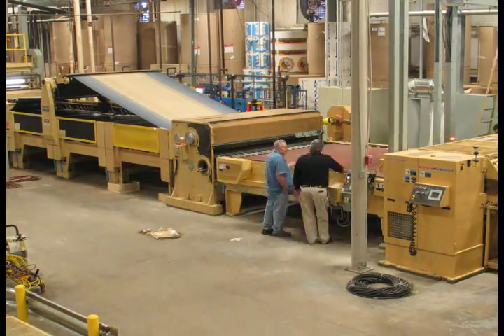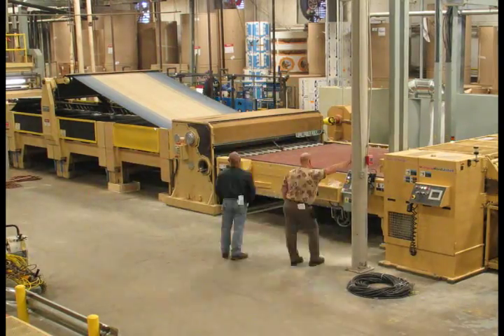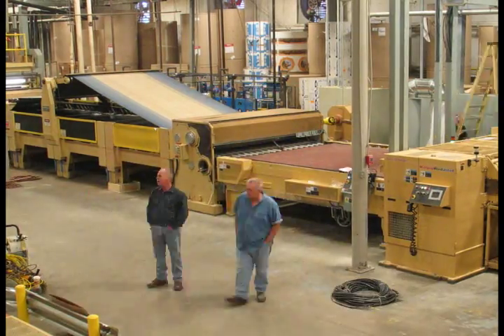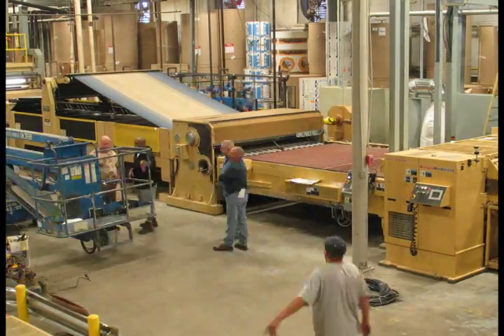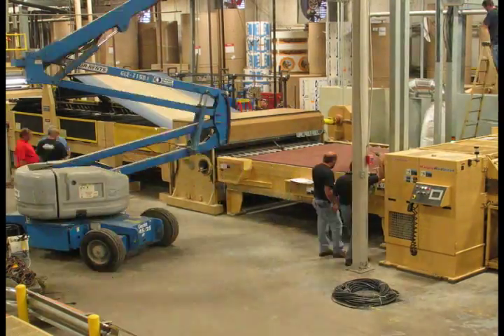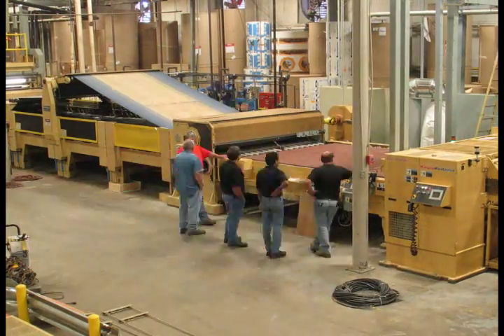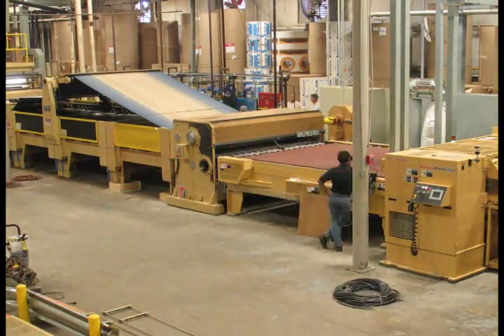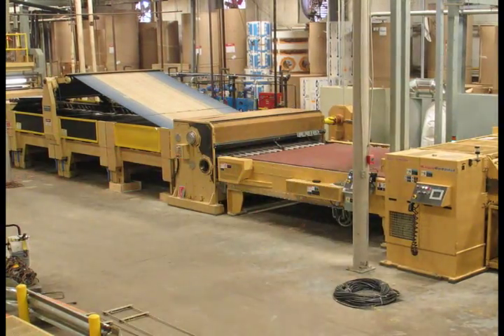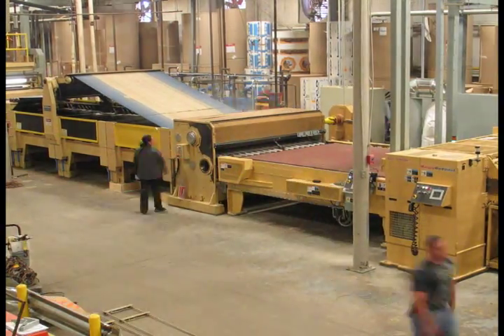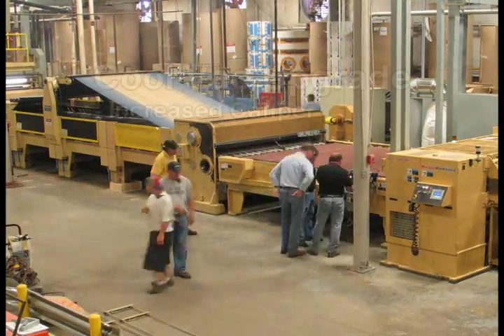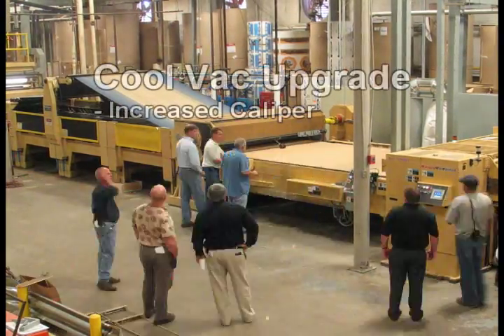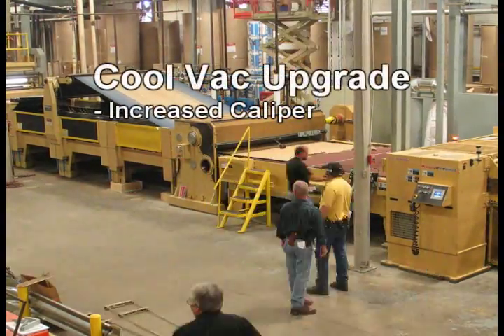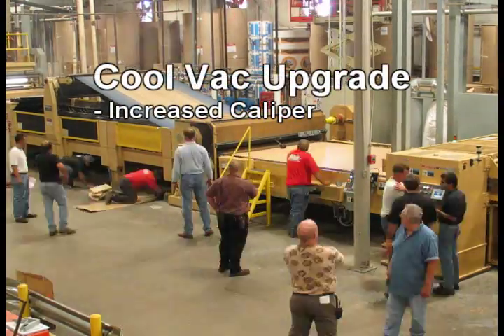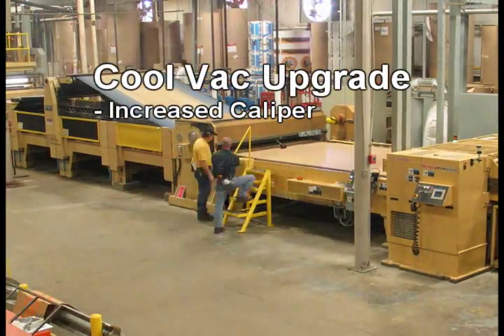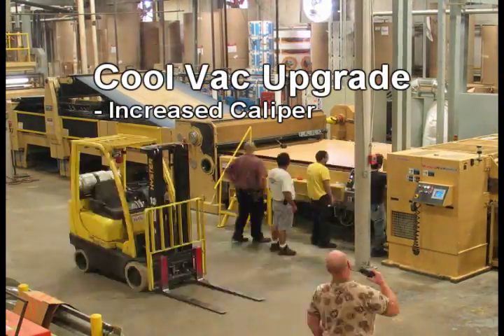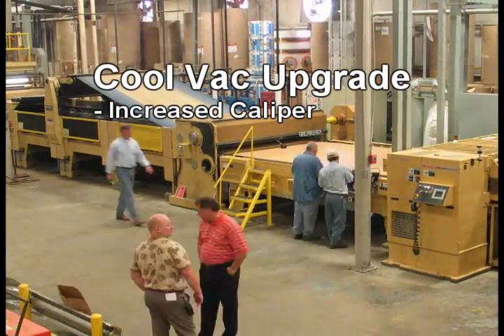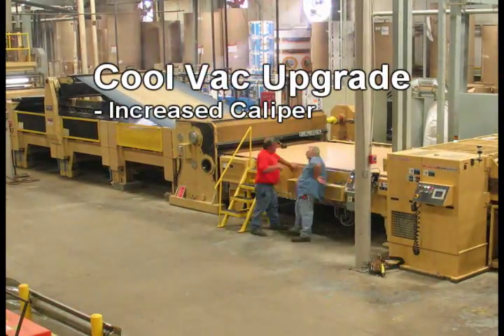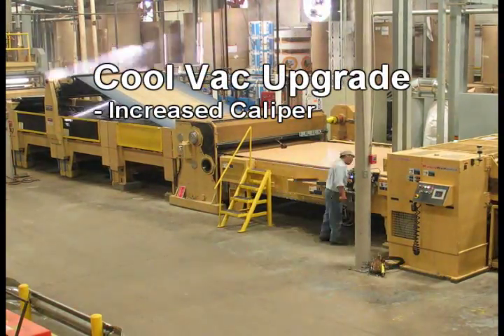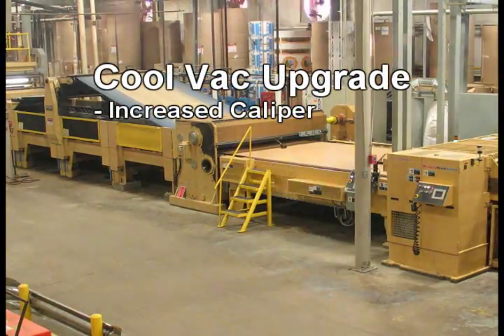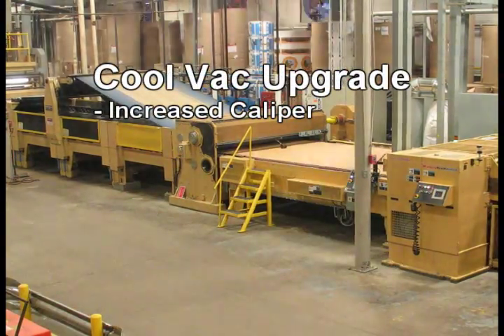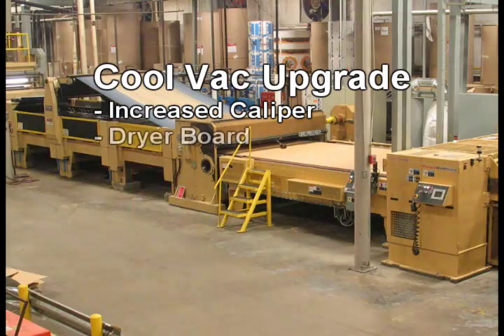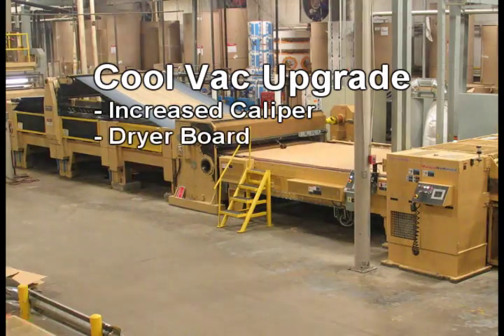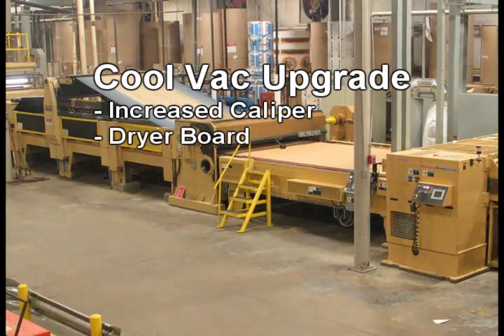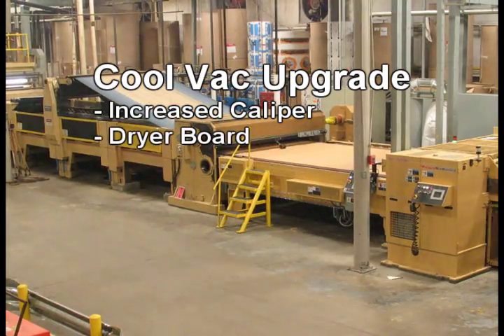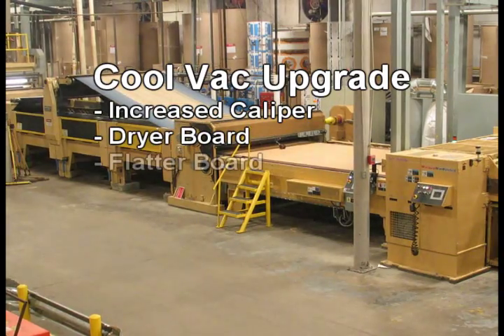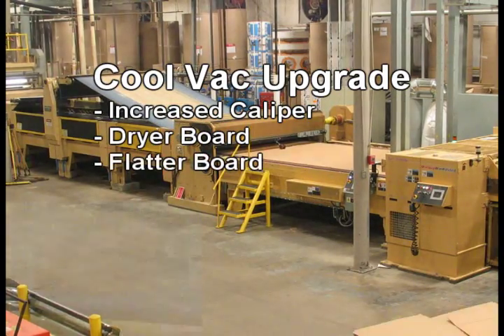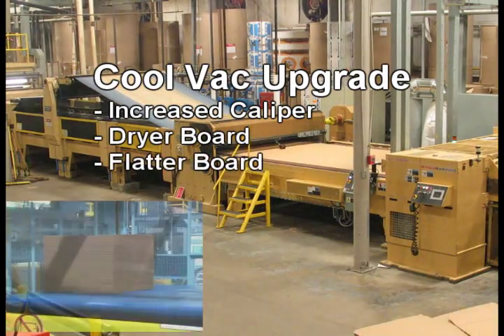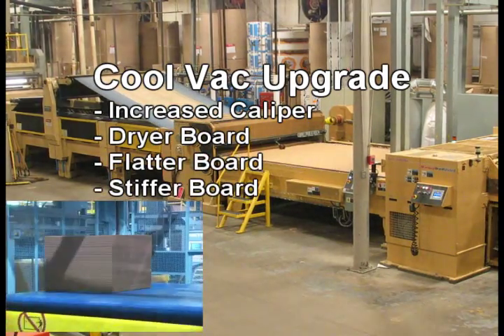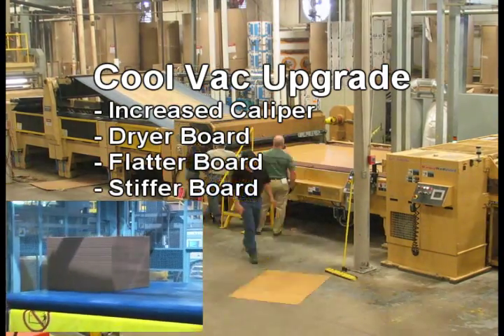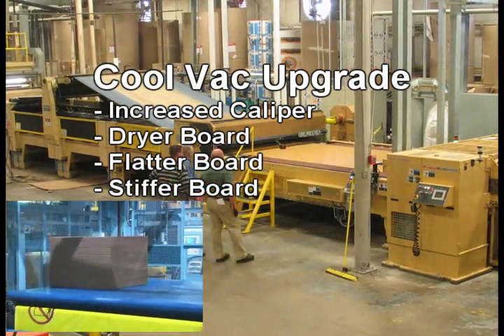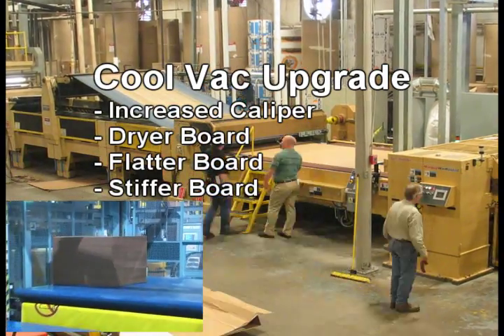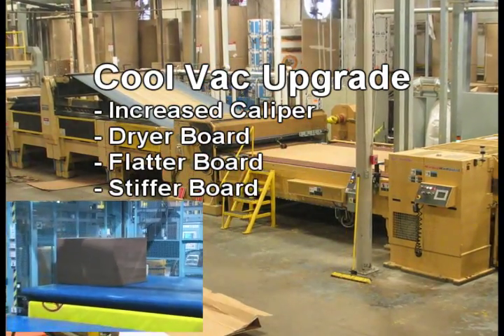Cool Vac upgrade customers report board that has greater caliper and is drier, flatter, and stiffer.